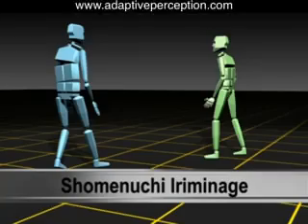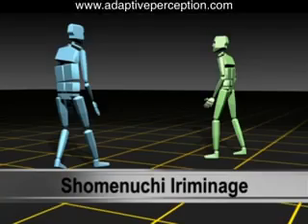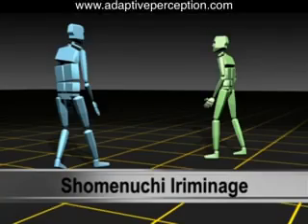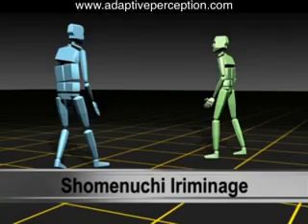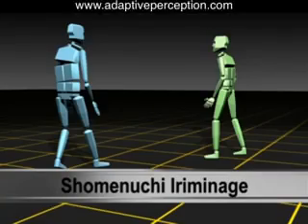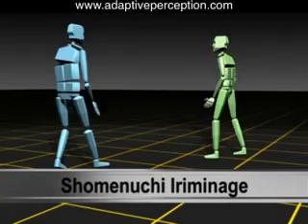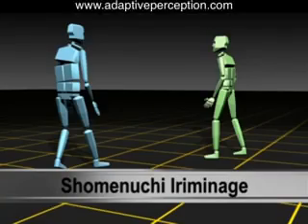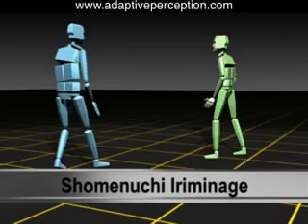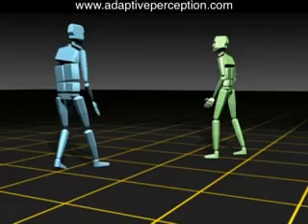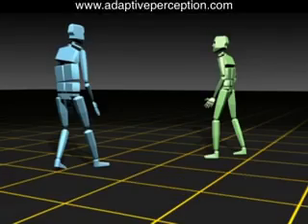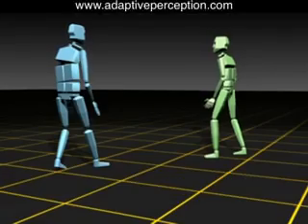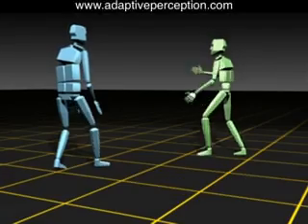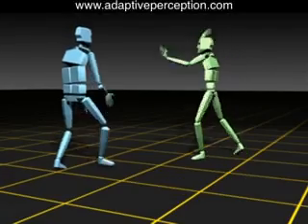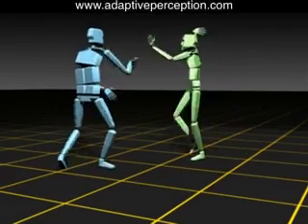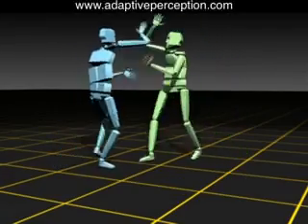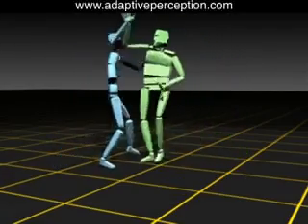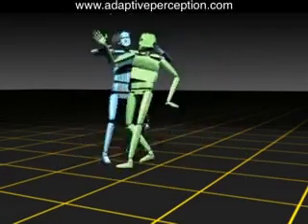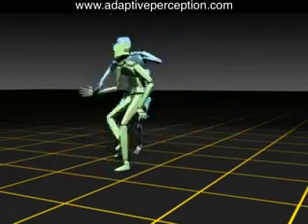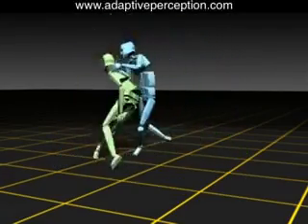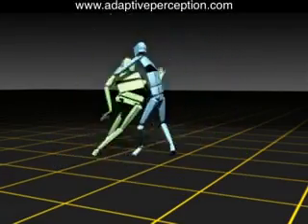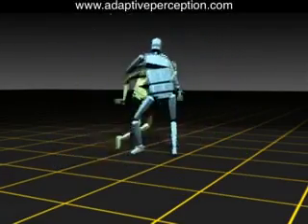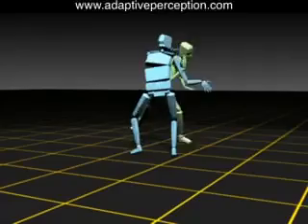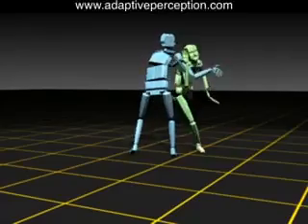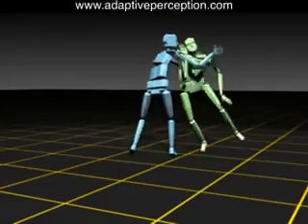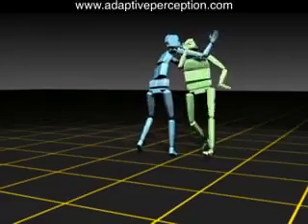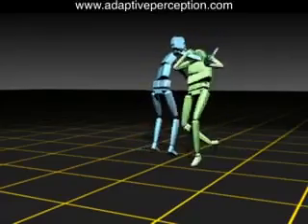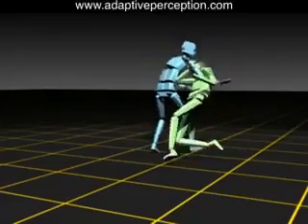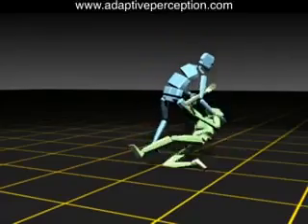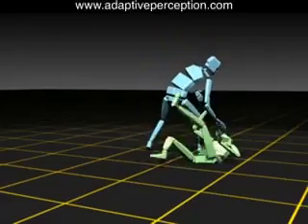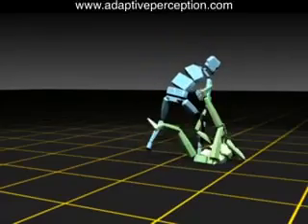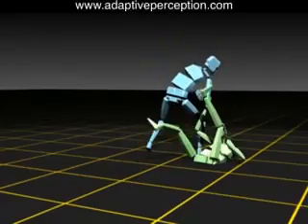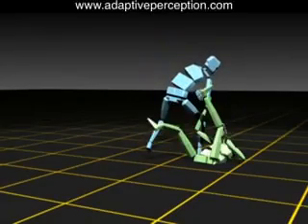Here is a Shomenuchi Ariminage, with trails left by the wrists of both the attacker and the thrower.